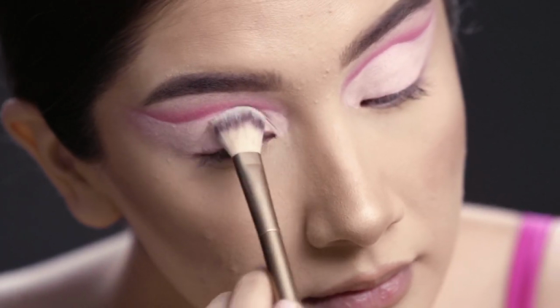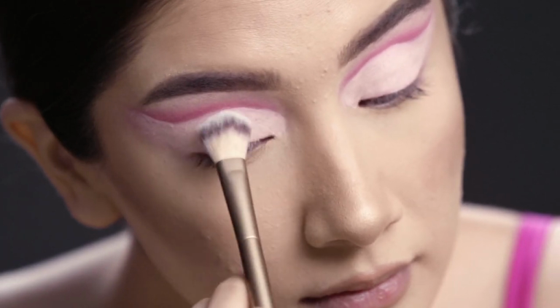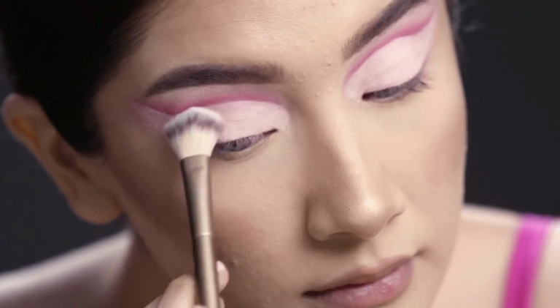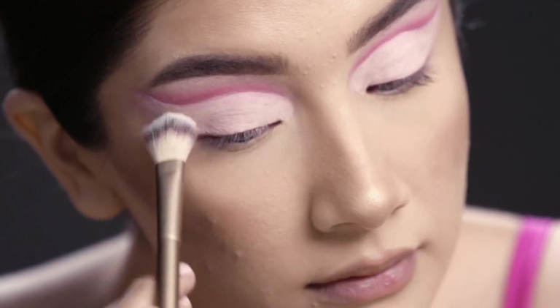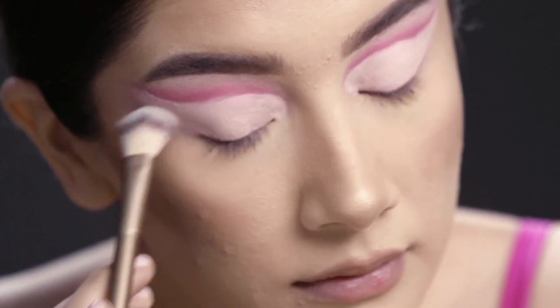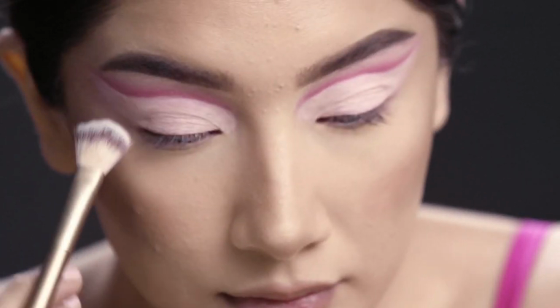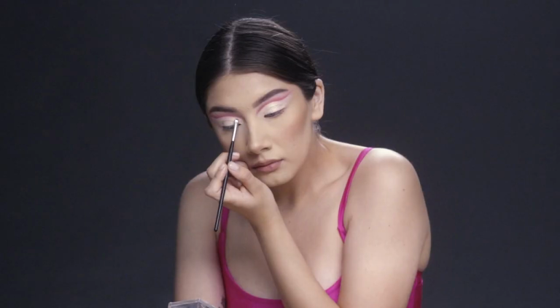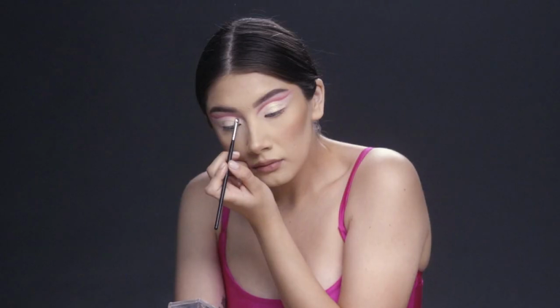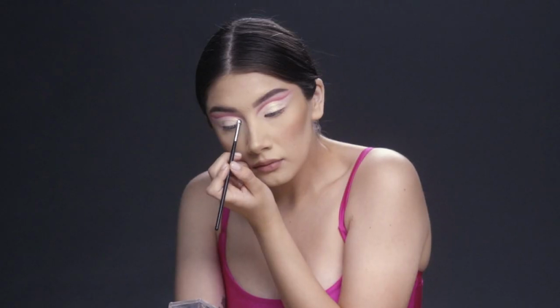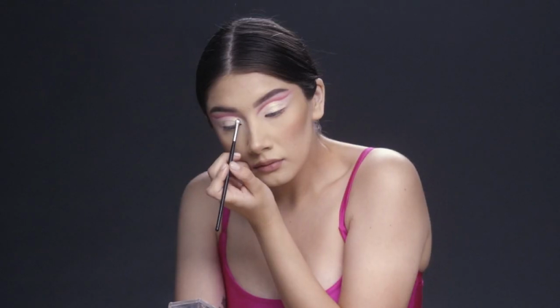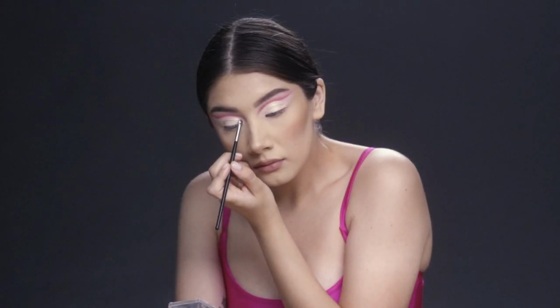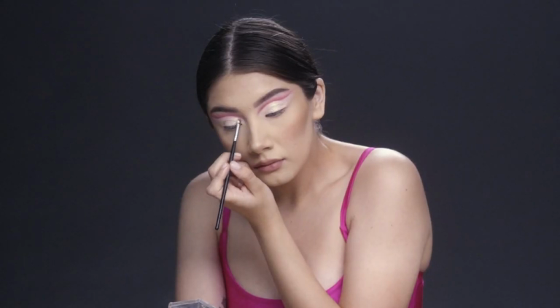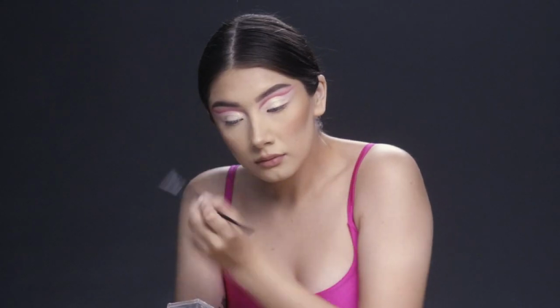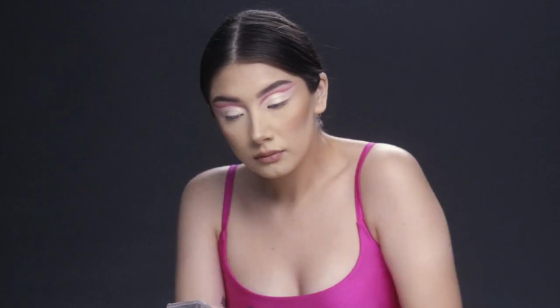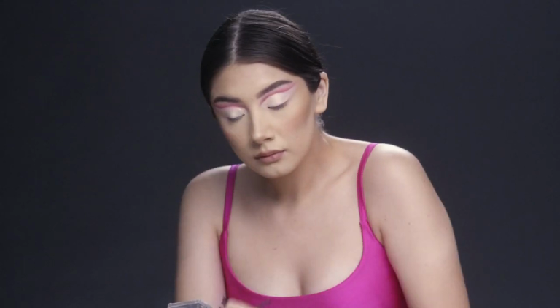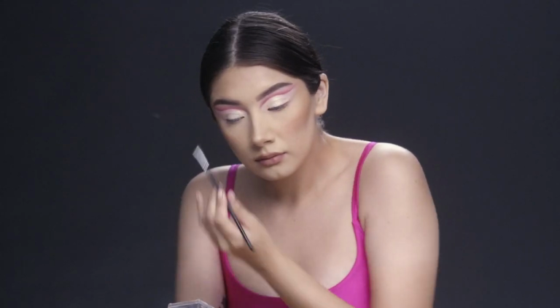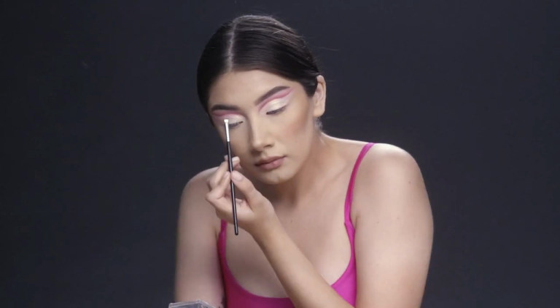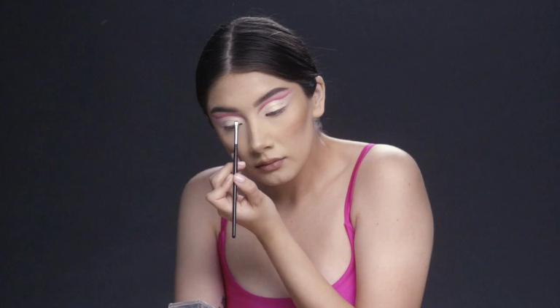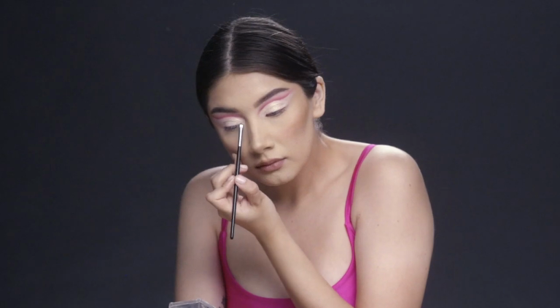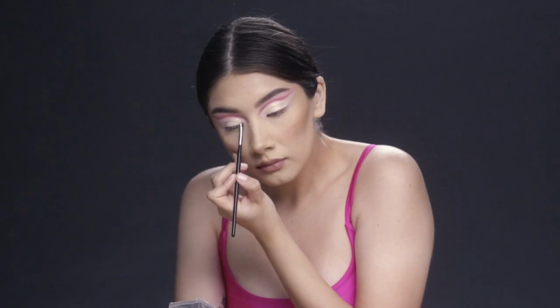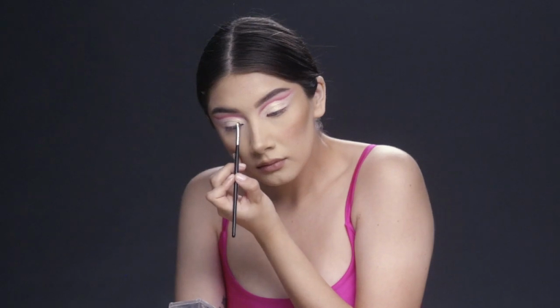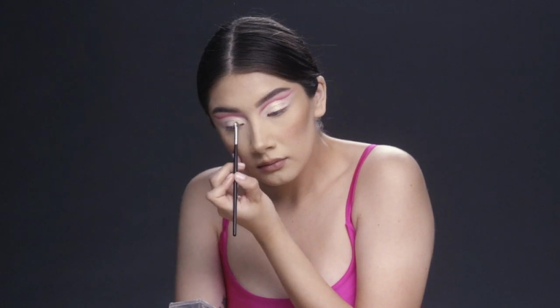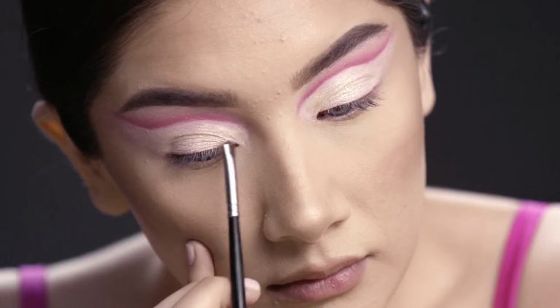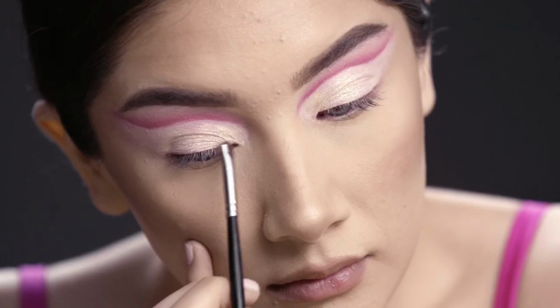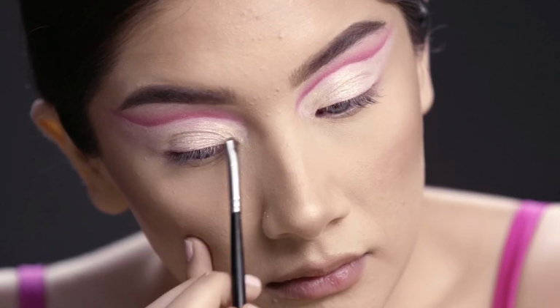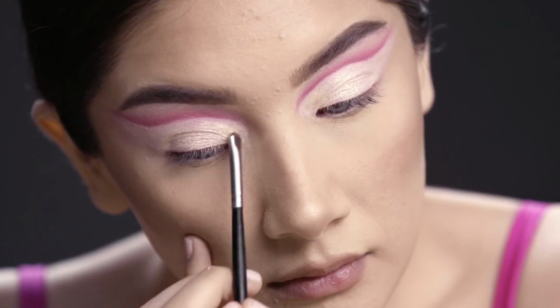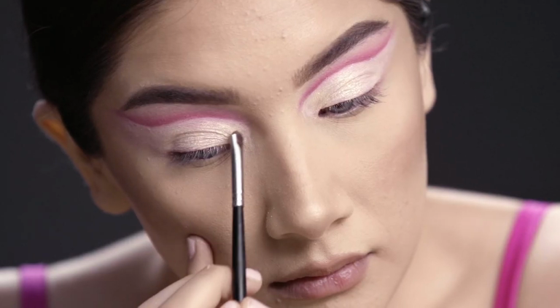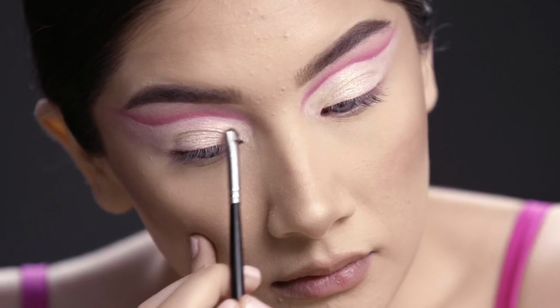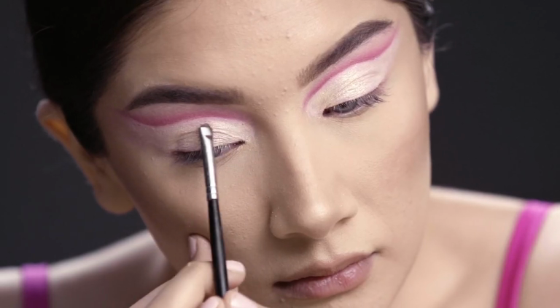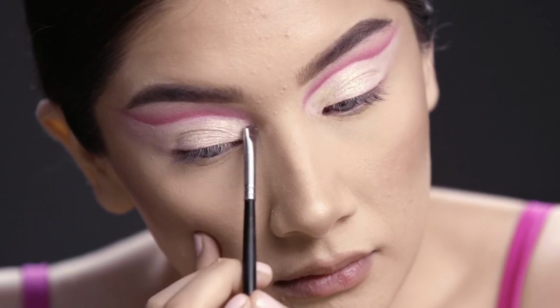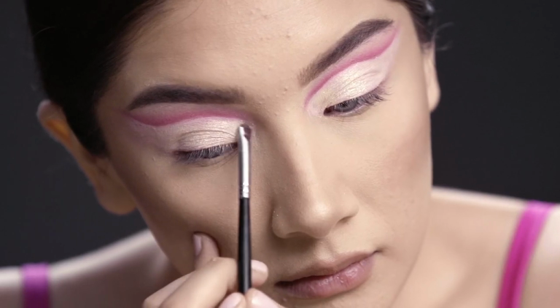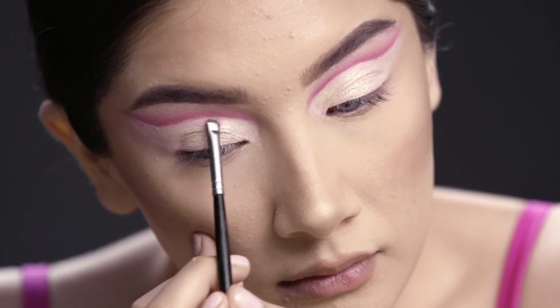Then I'm cutting my crease and also doing a little bit of shimmer in the inner corner of my eye using a really small detailed brush.